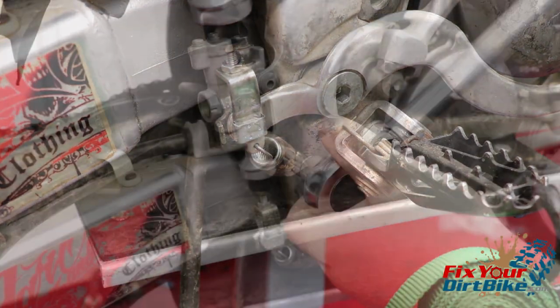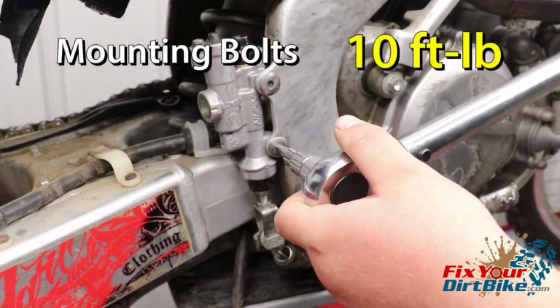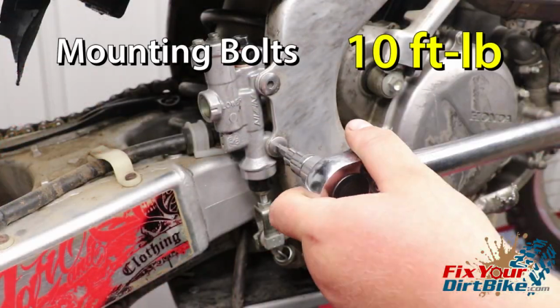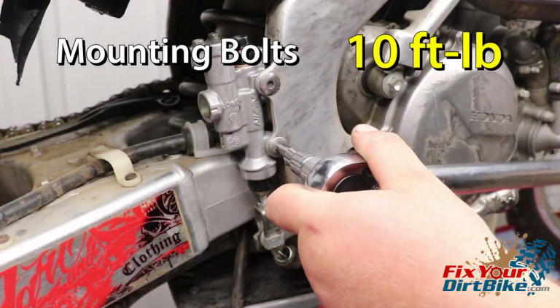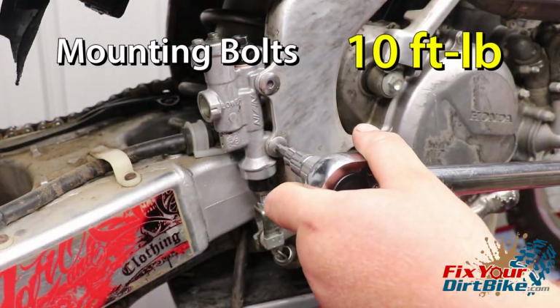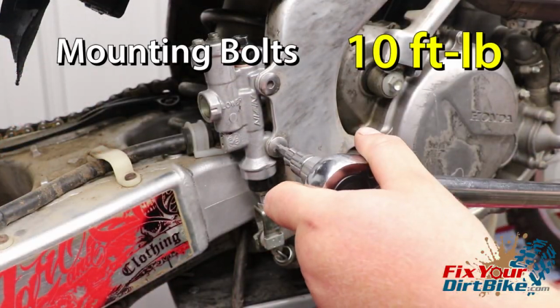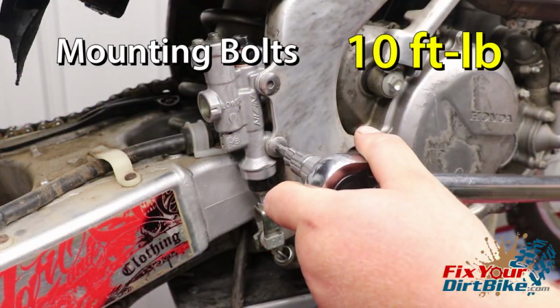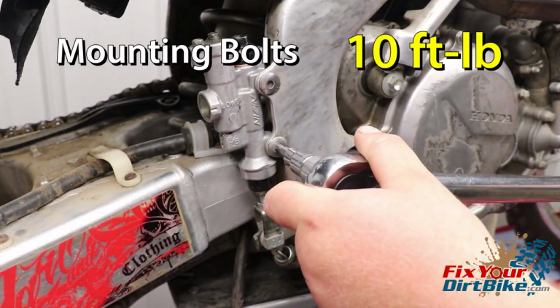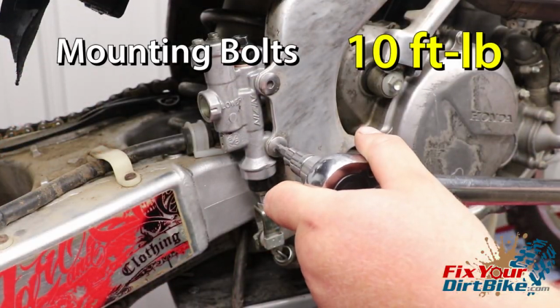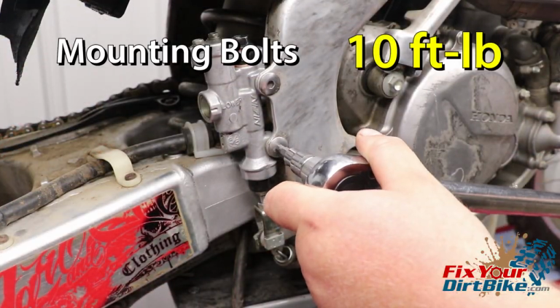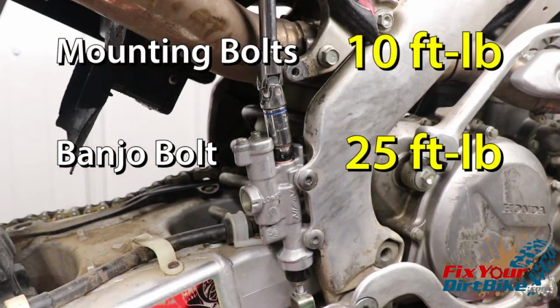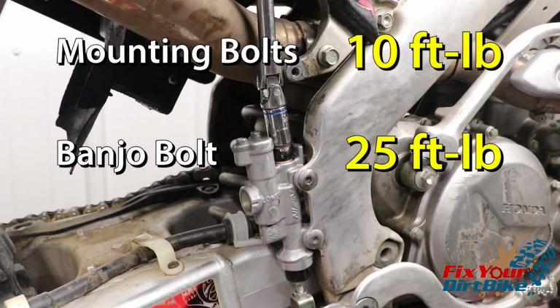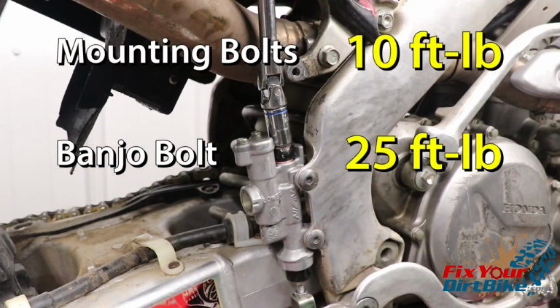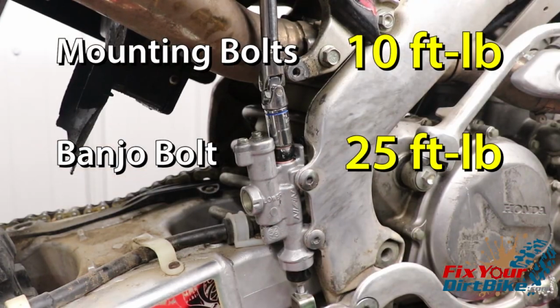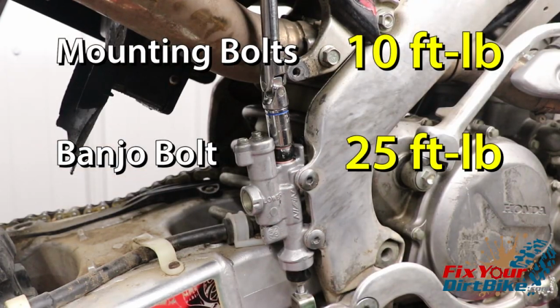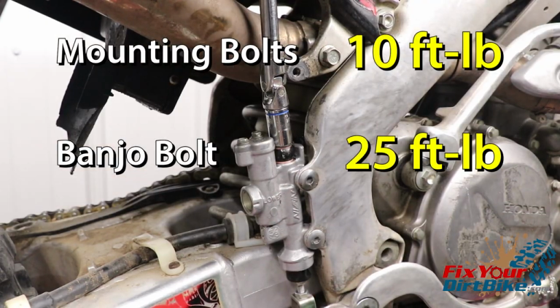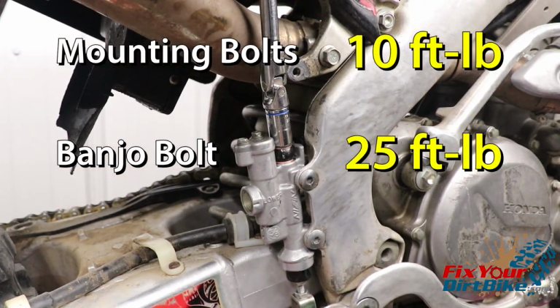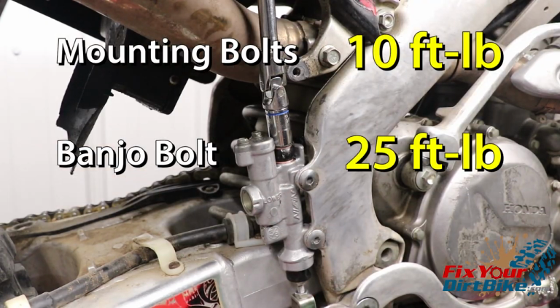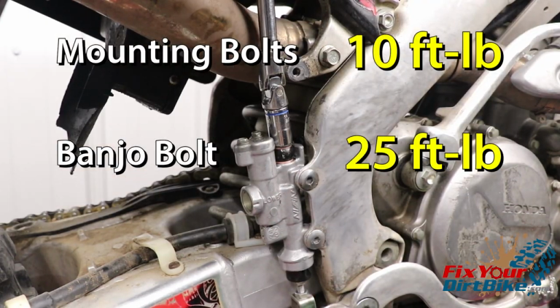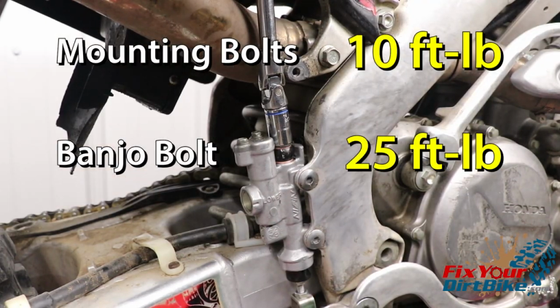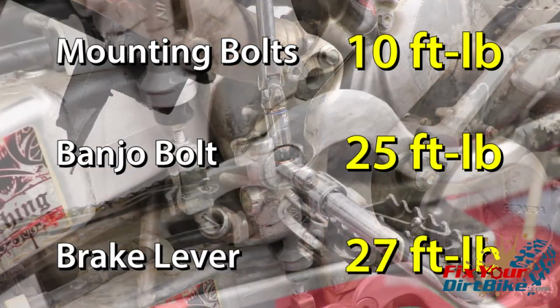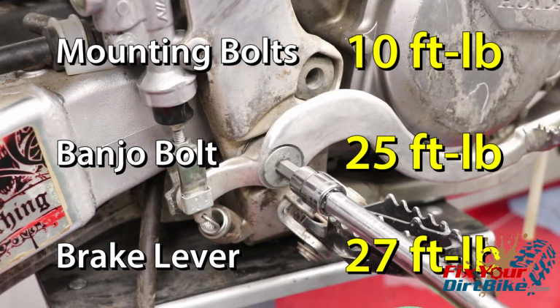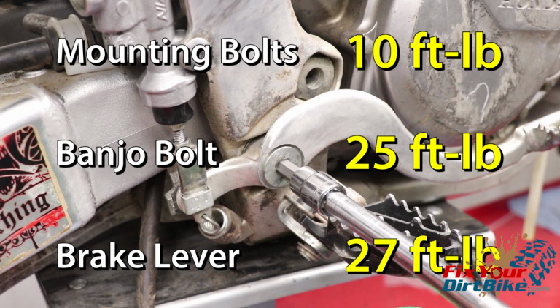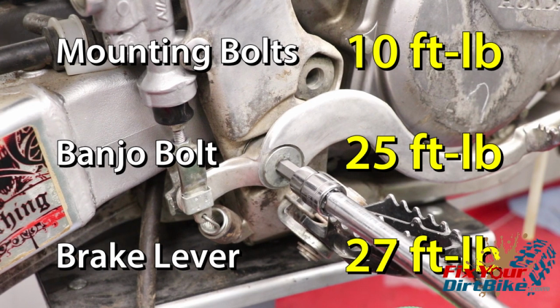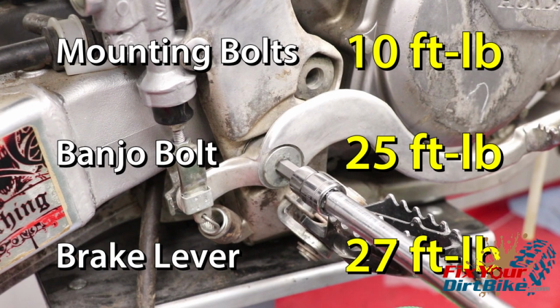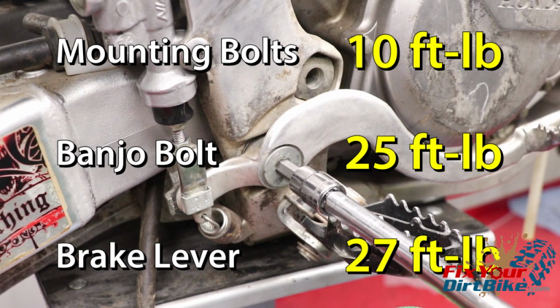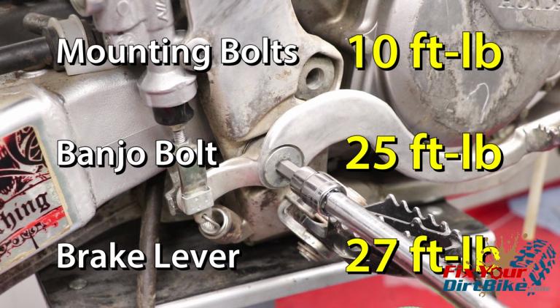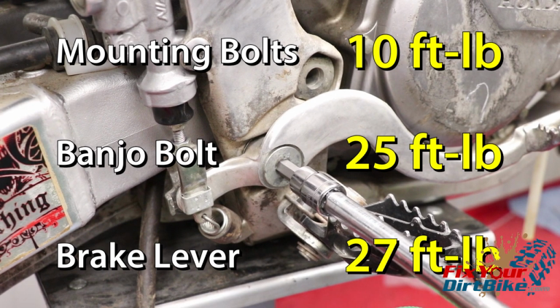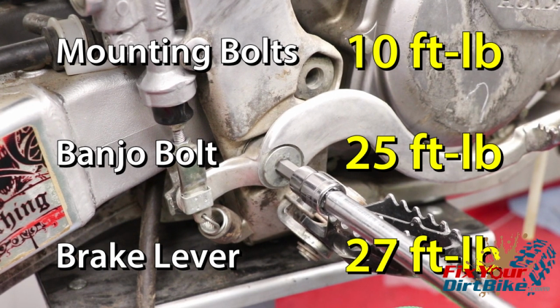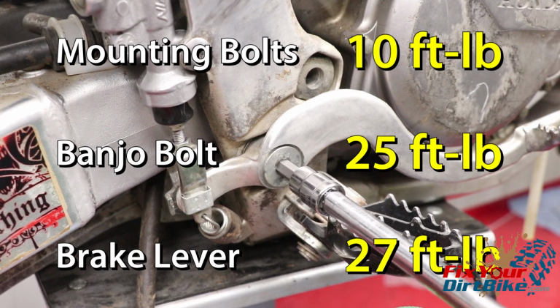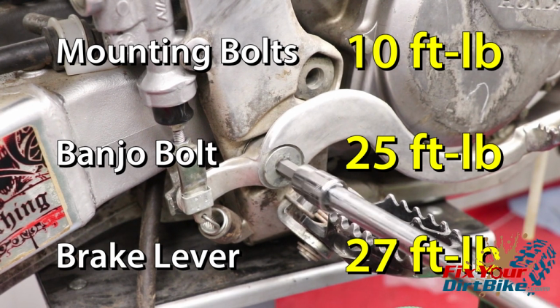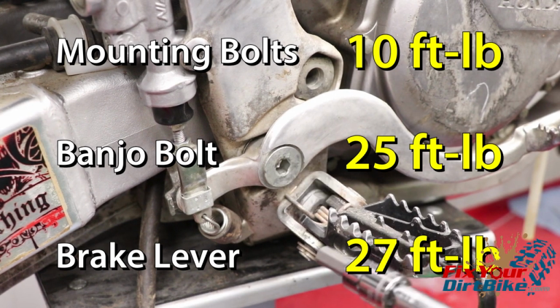Torque the mounting bolts to 10 foot-pounds, the banjo bolt to 25 foot-pounds, and the brake lever pivot bolt to 27 foot-pounds.